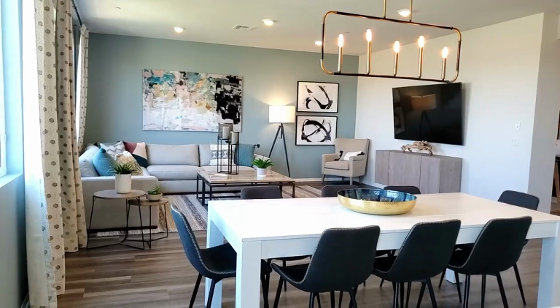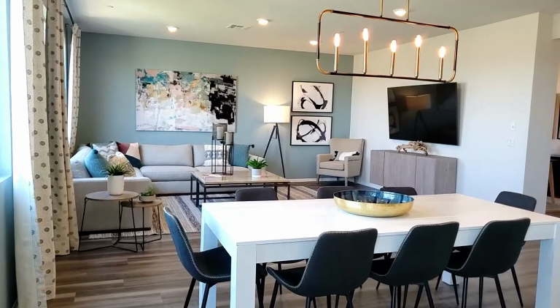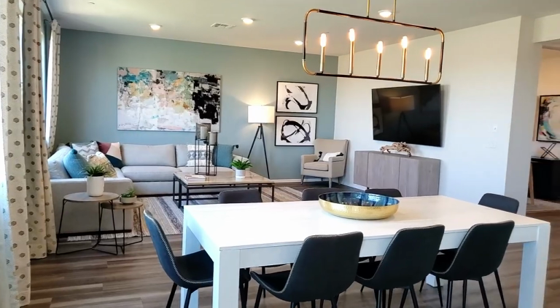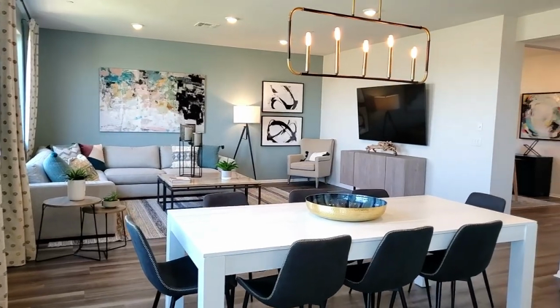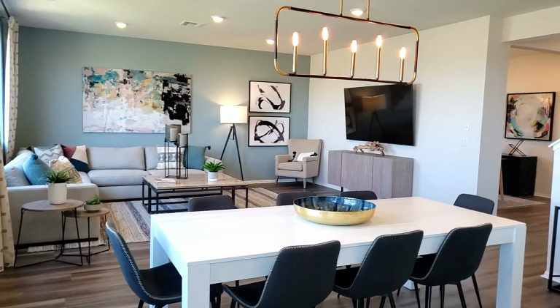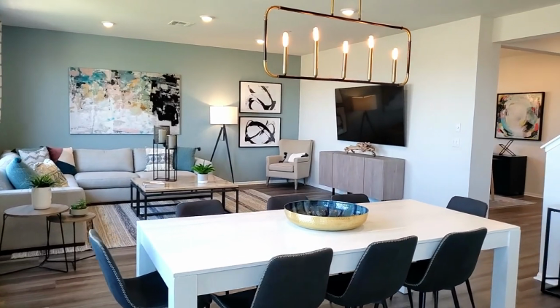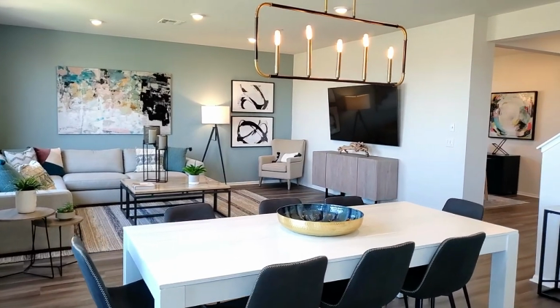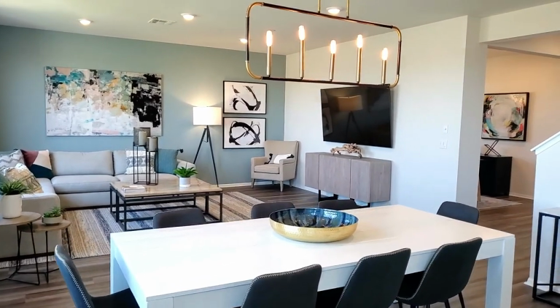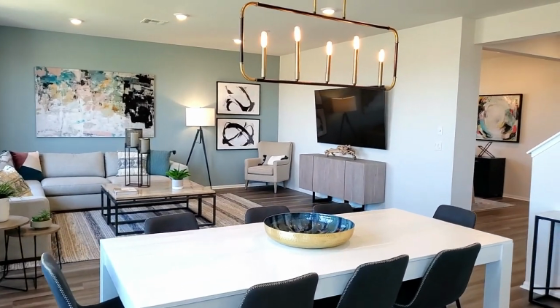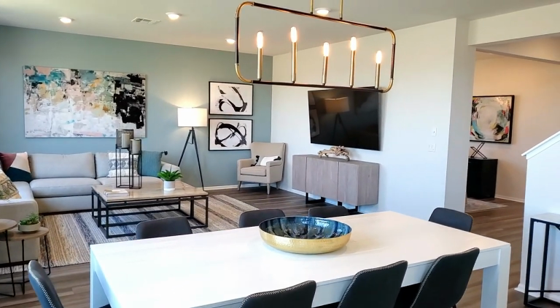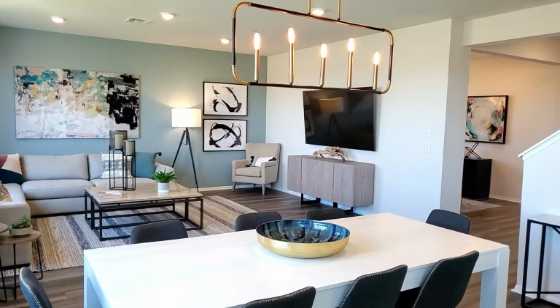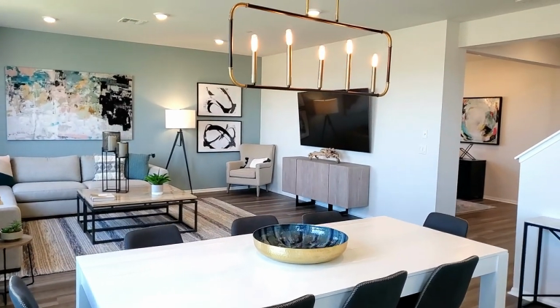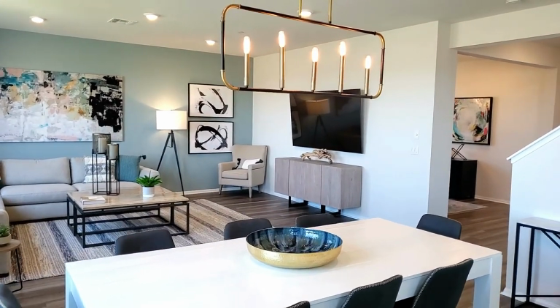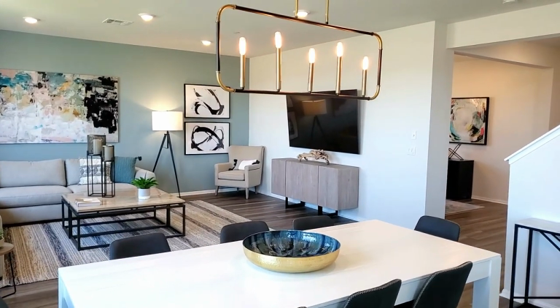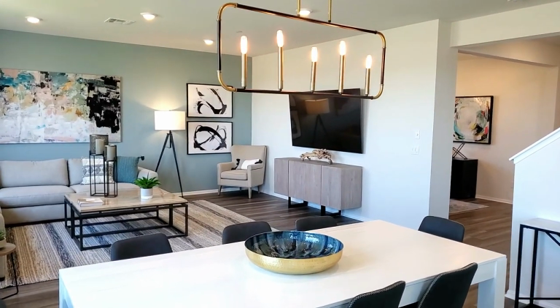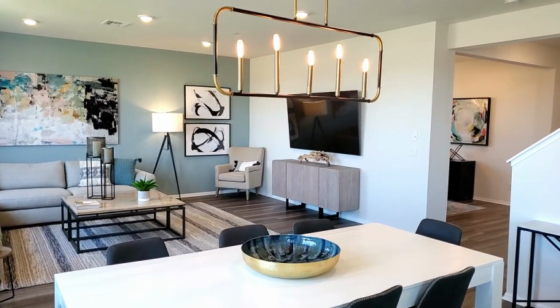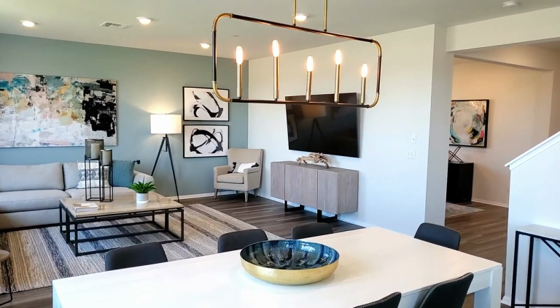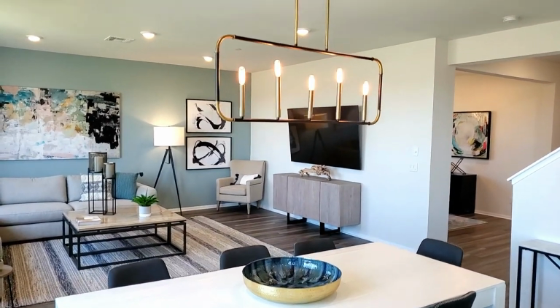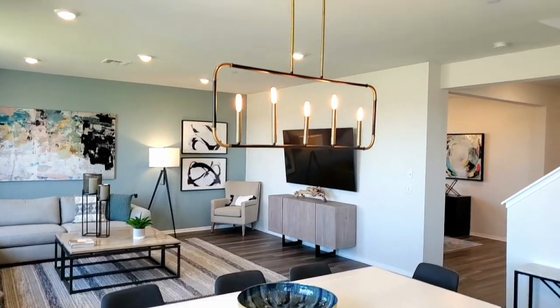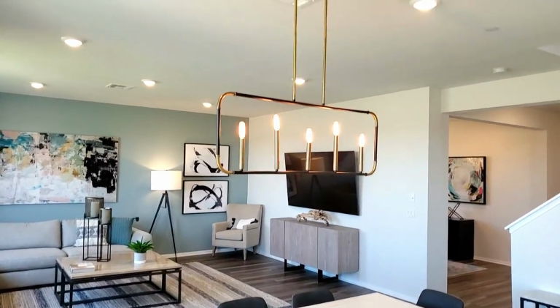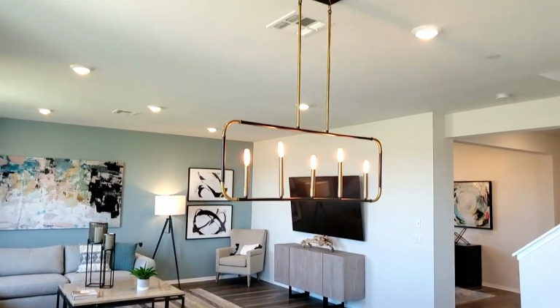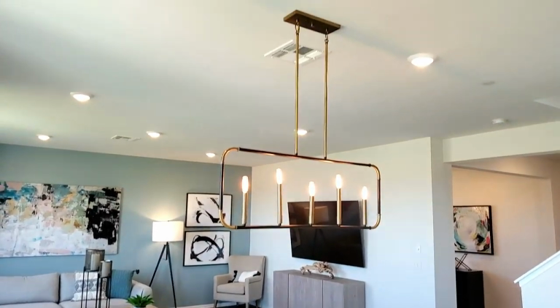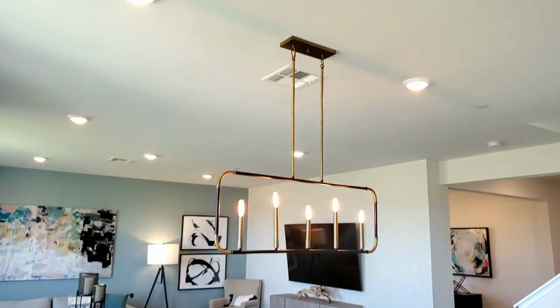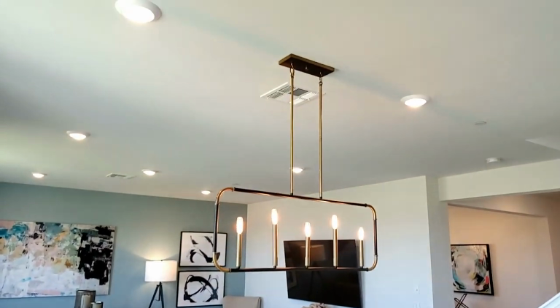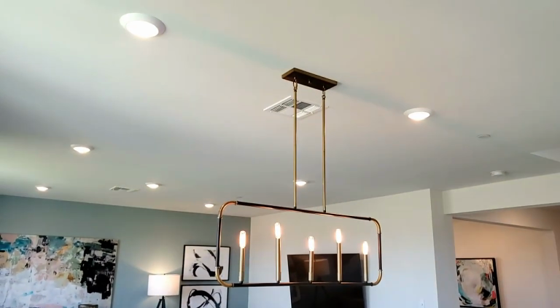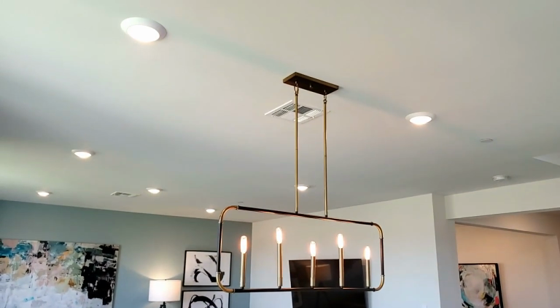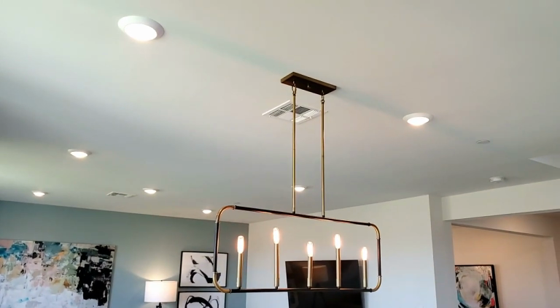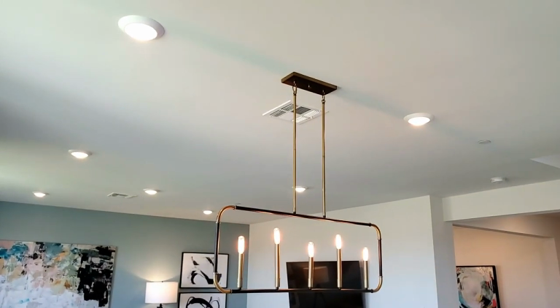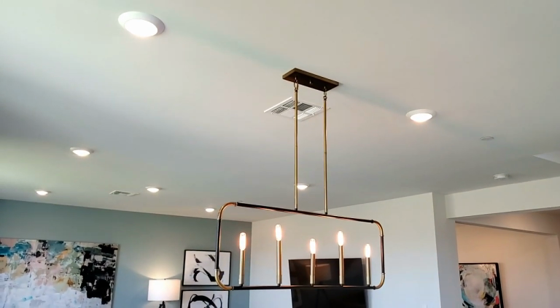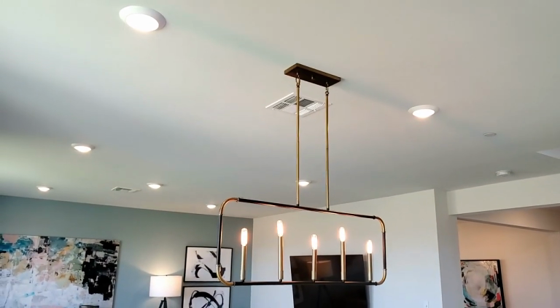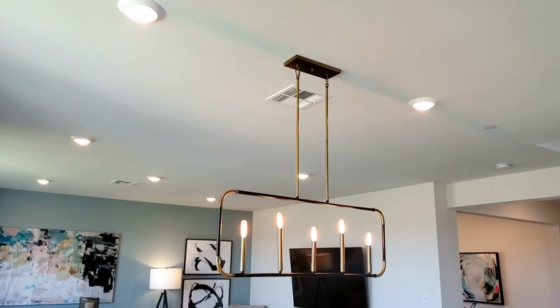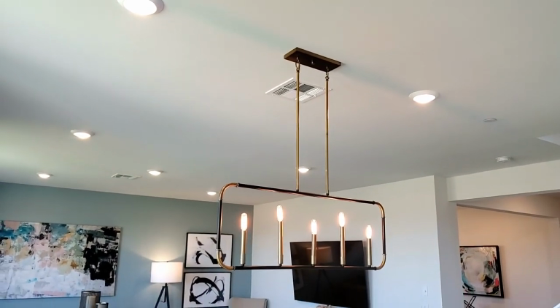The dining area is right off the kitchen. It is featured with recessed lighting and would make a great area to have supper.